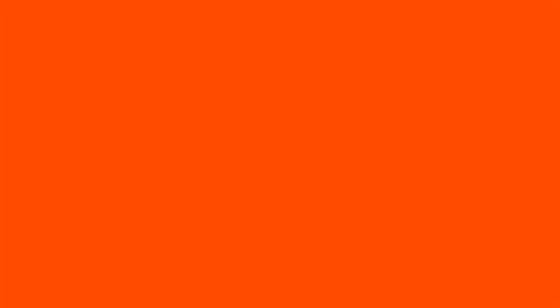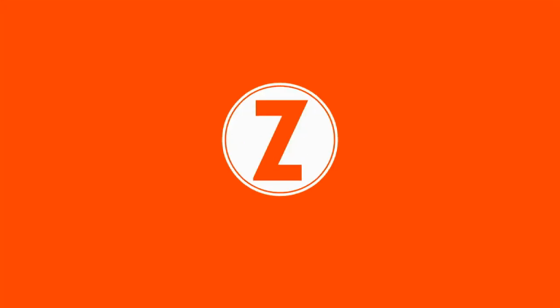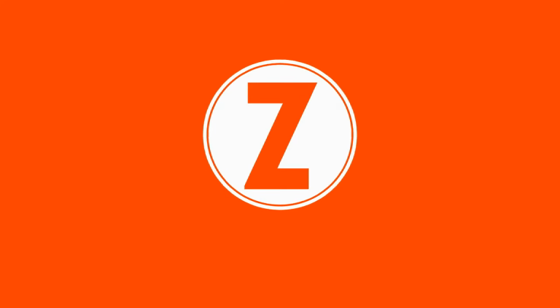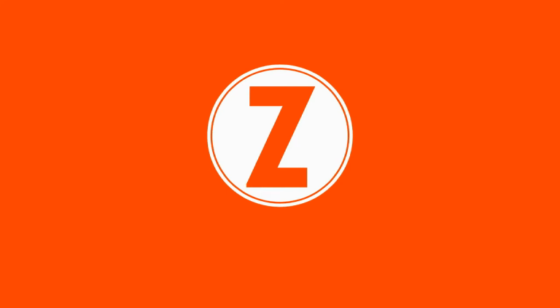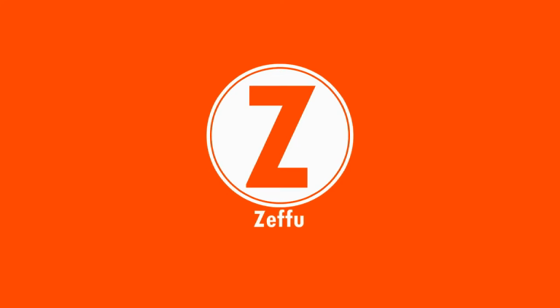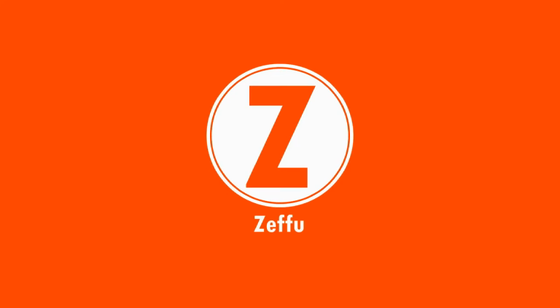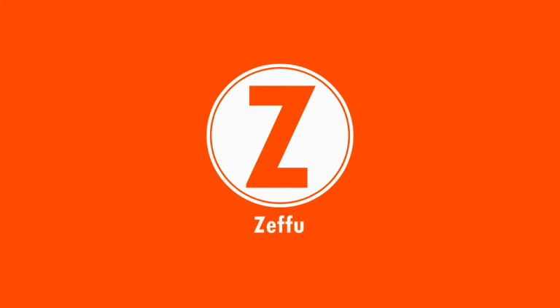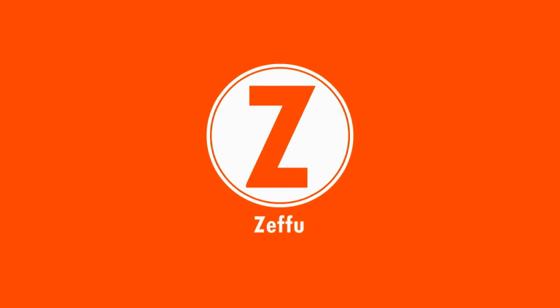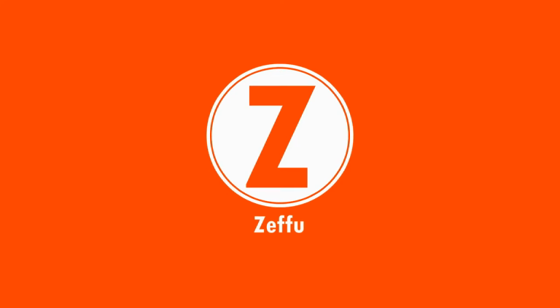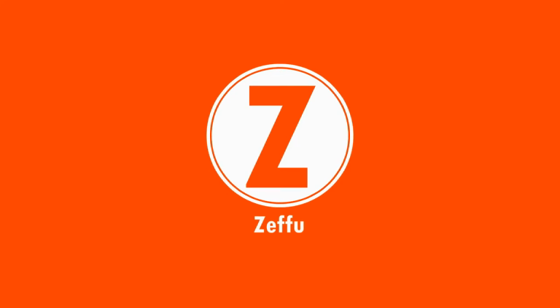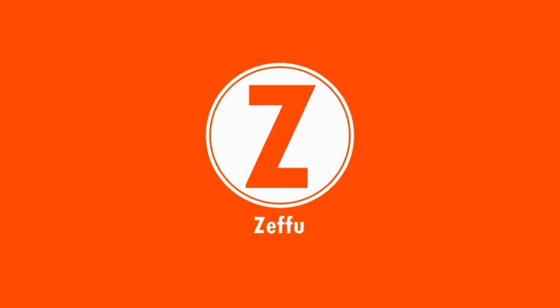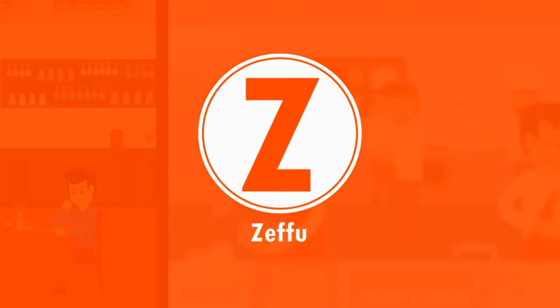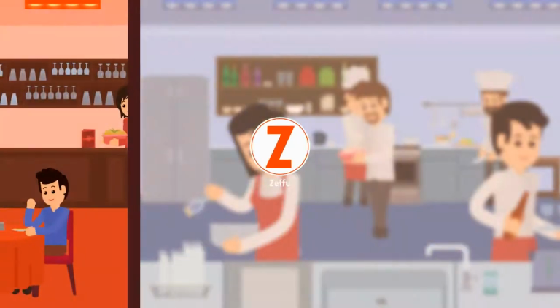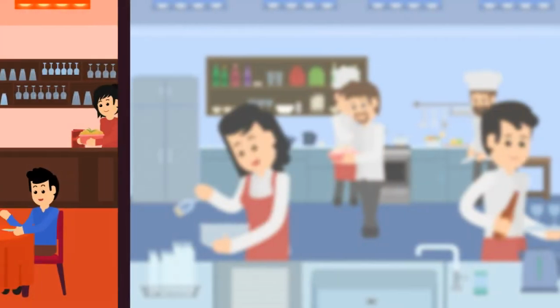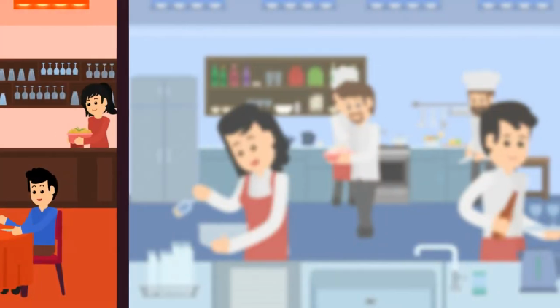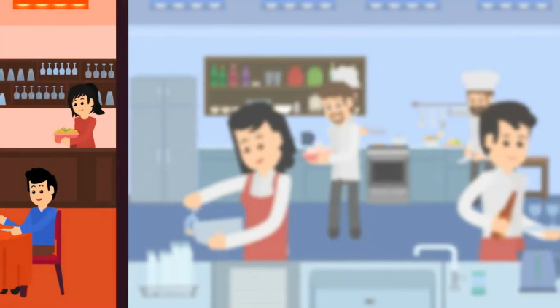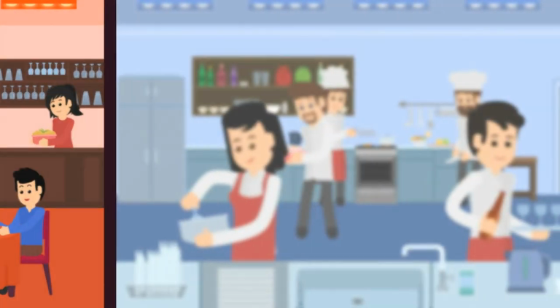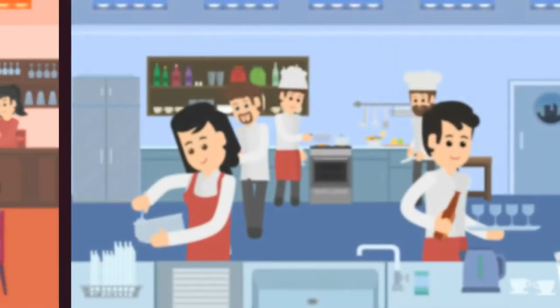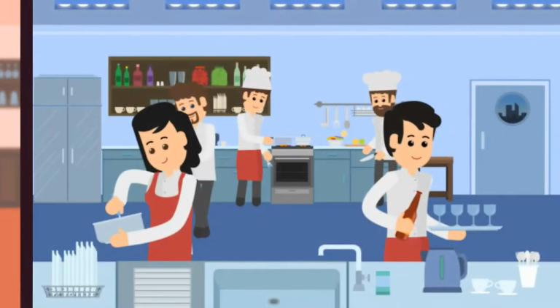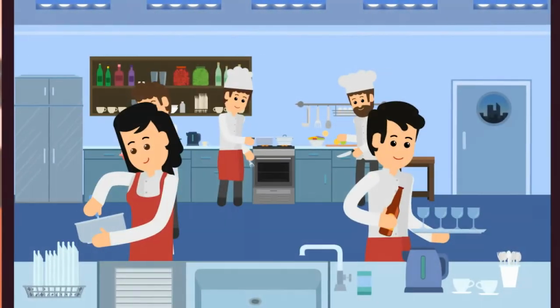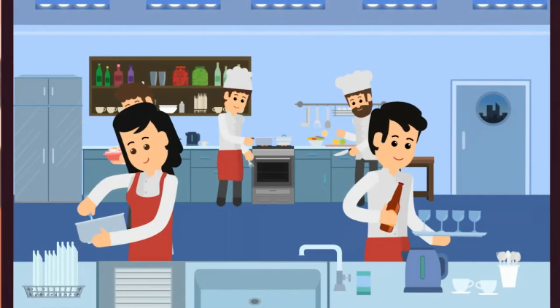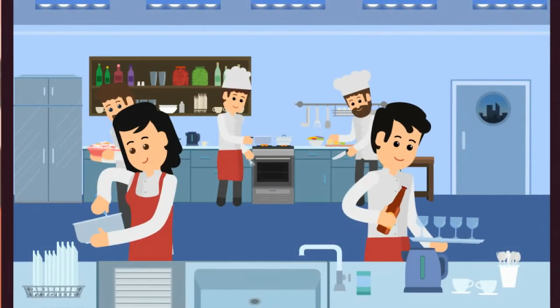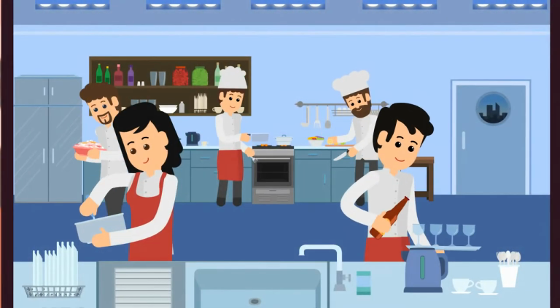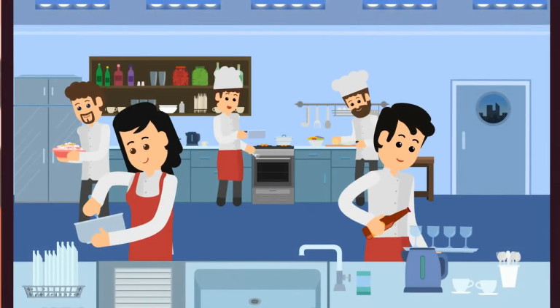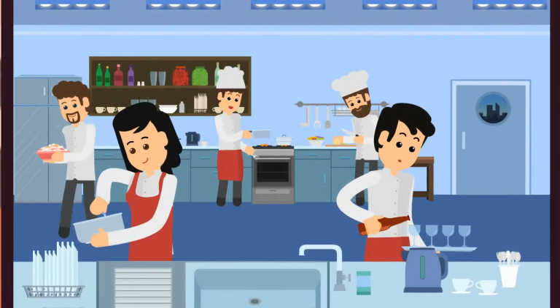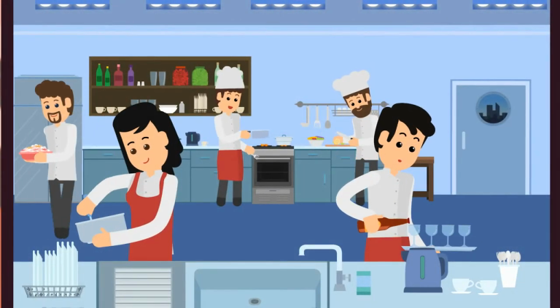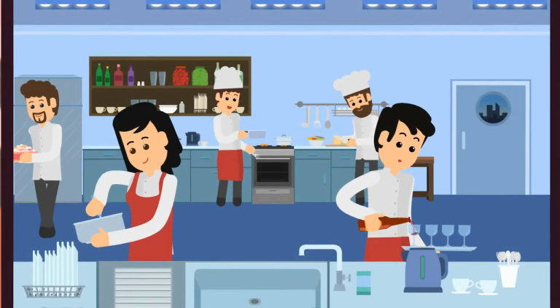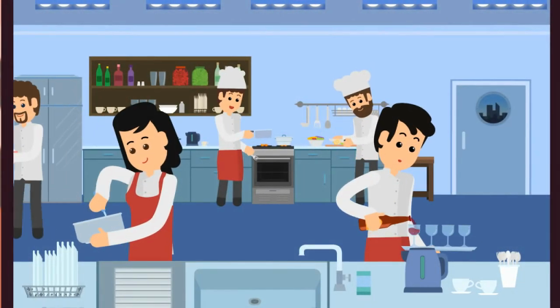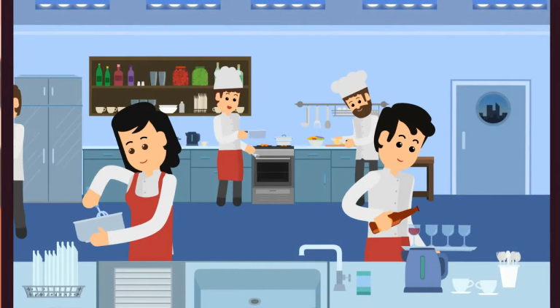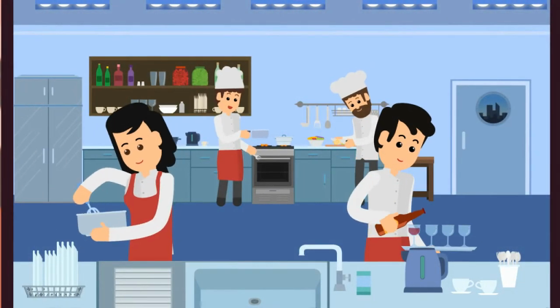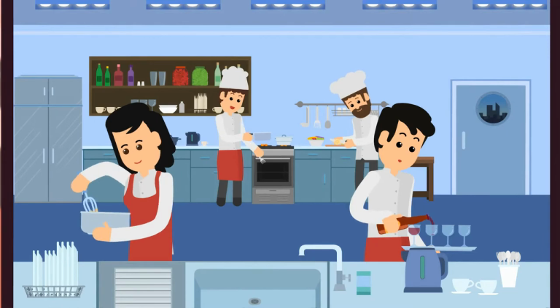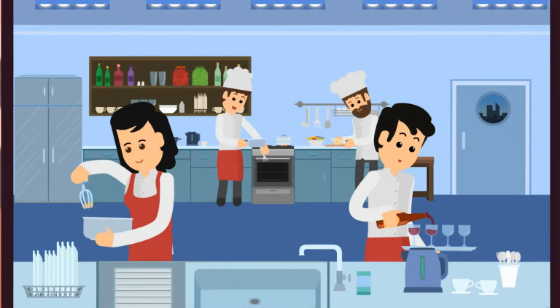Introducing Zefu — a revolutionary solution that provides you a clear picture of your back processes.